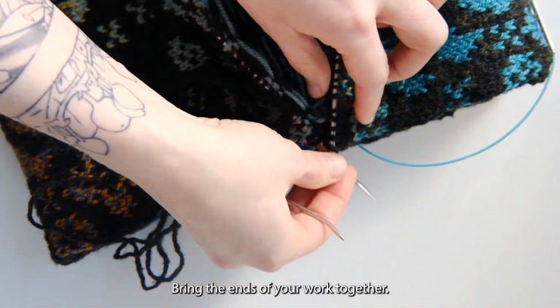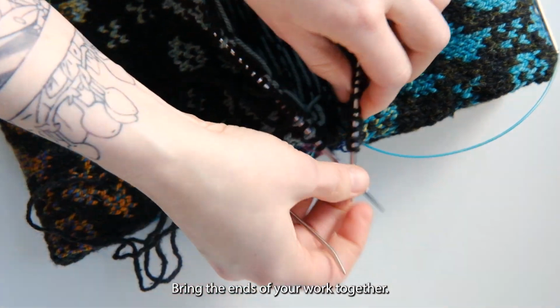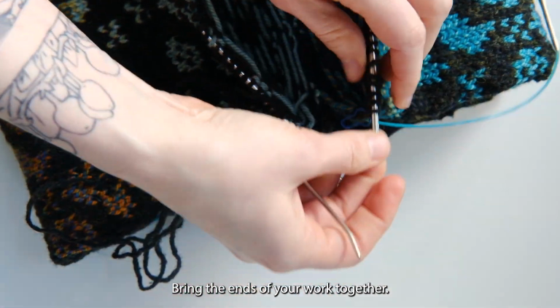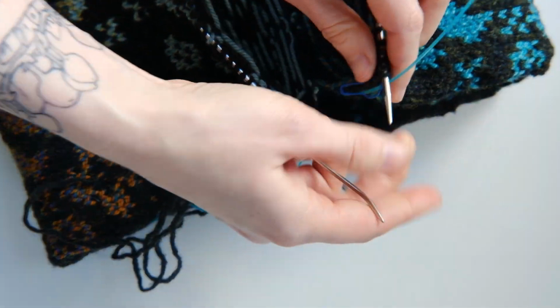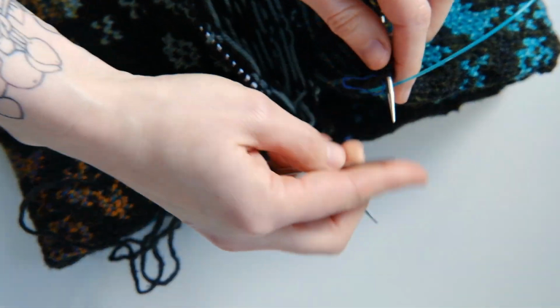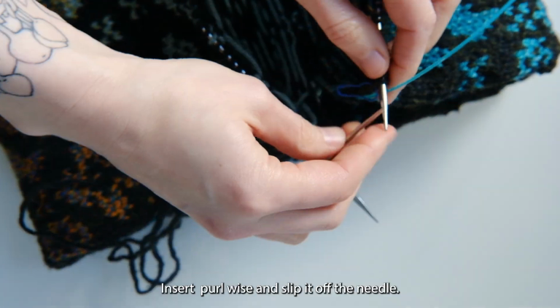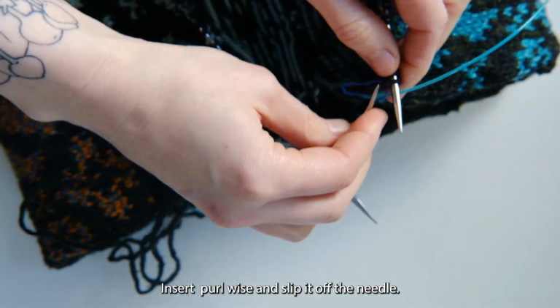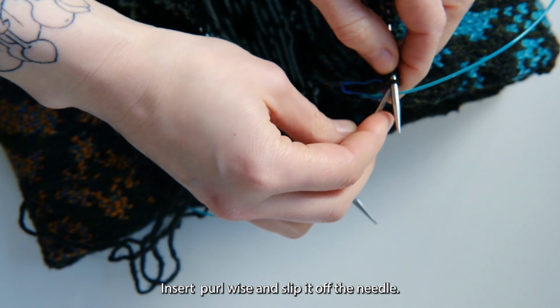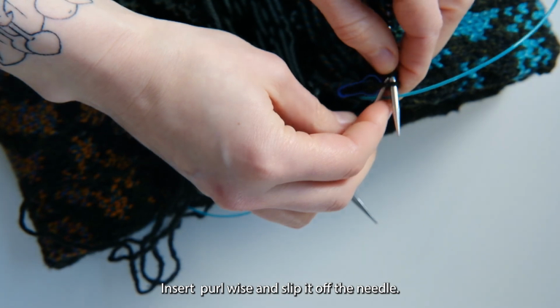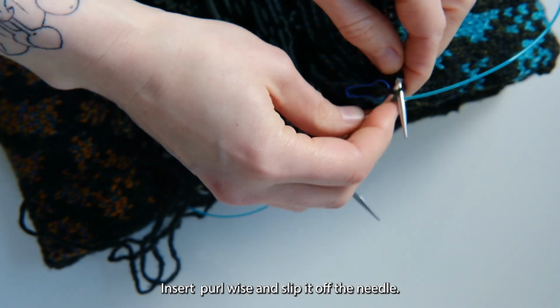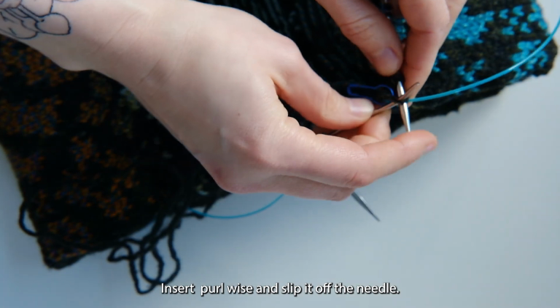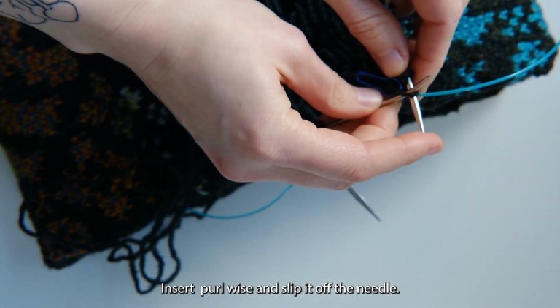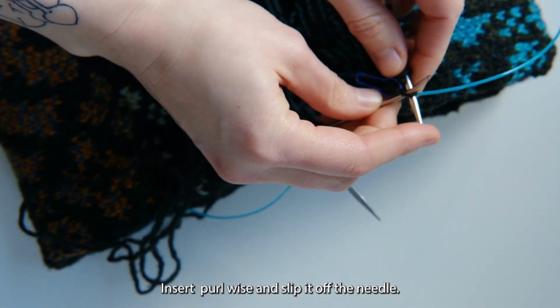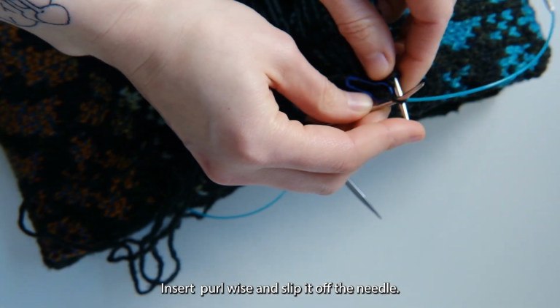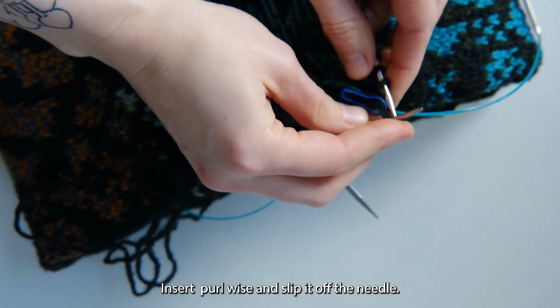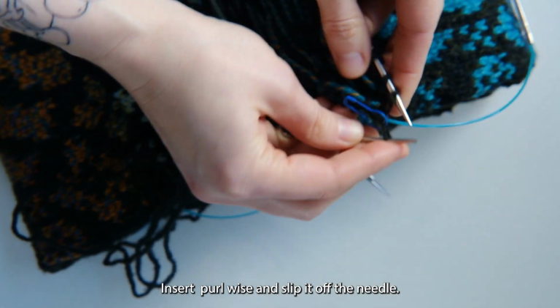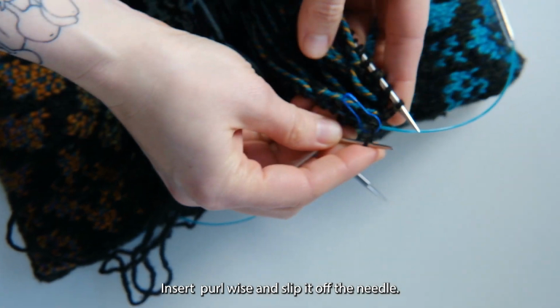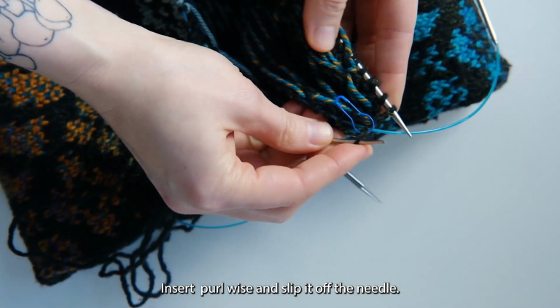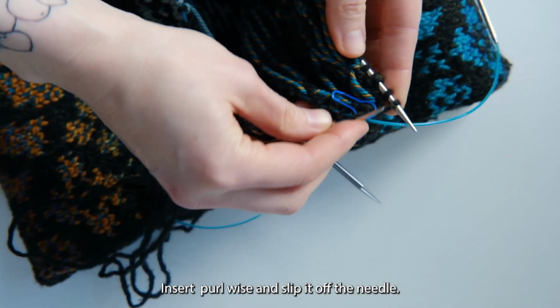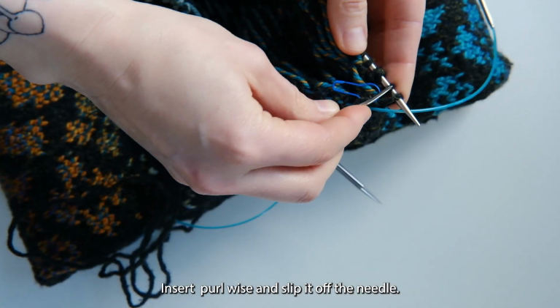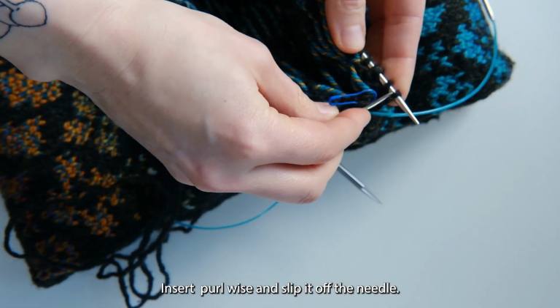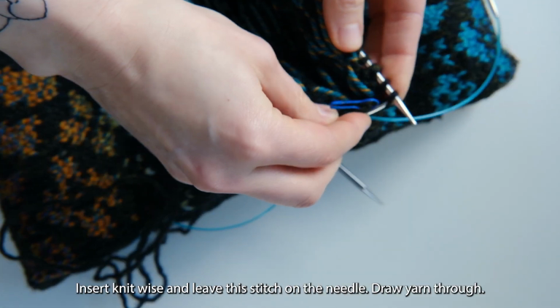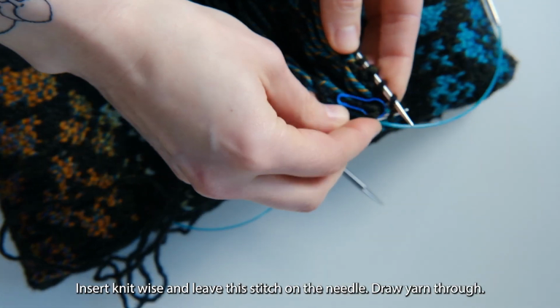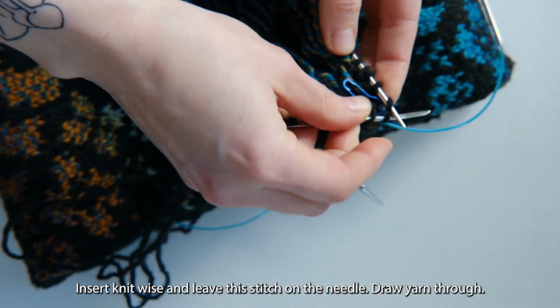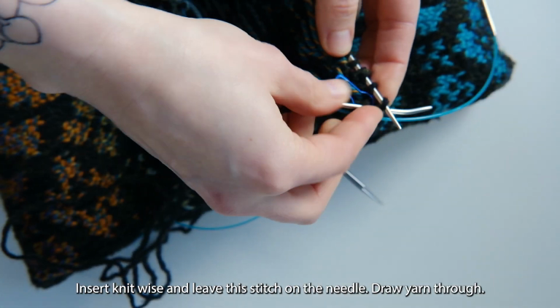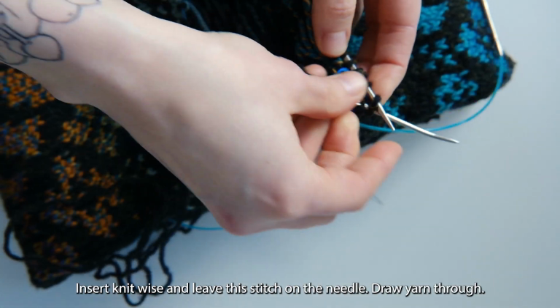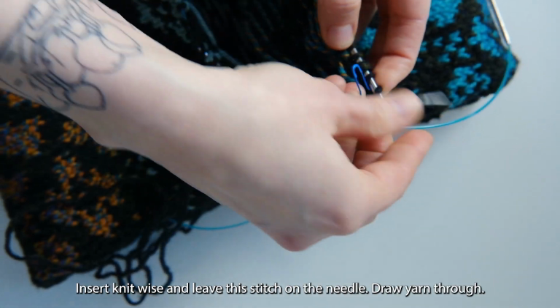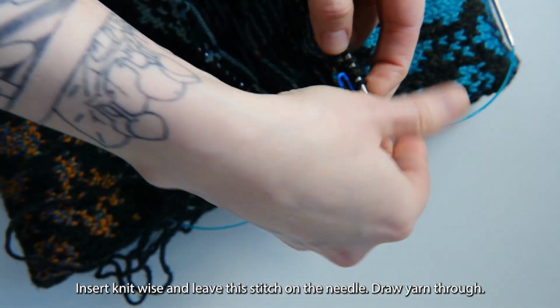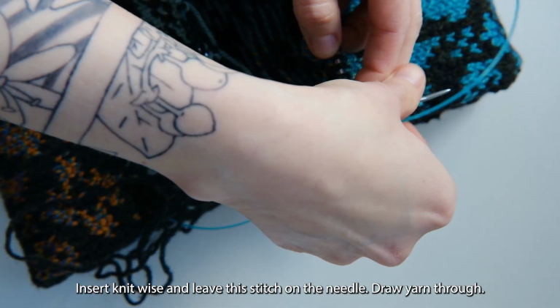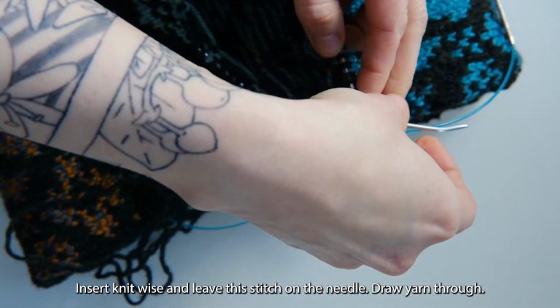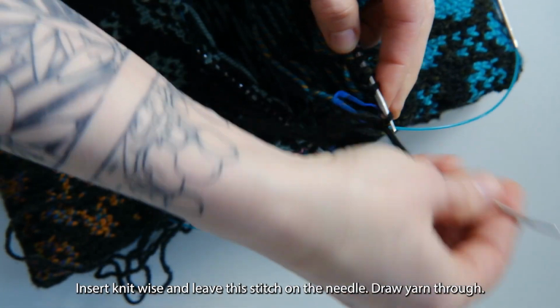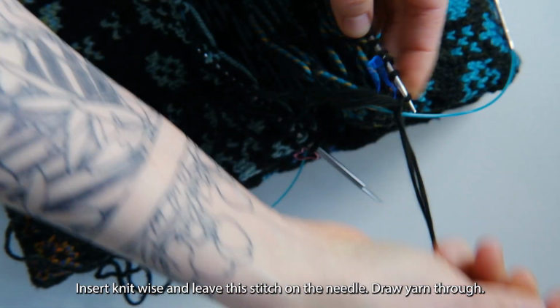Insert purlwise and slip it off the needle. Insert knitwise and leave this stitch on the needle. Draw yarn through.